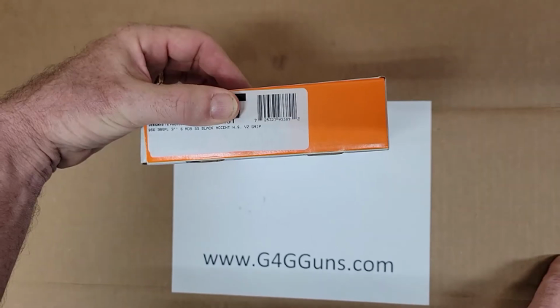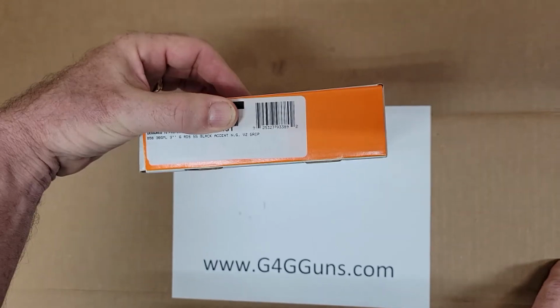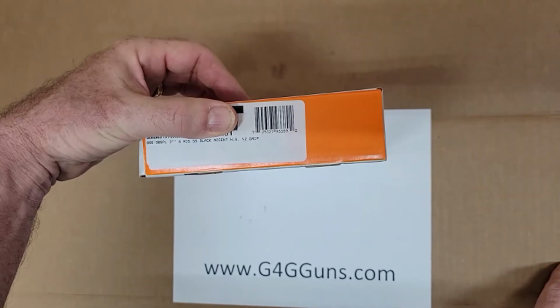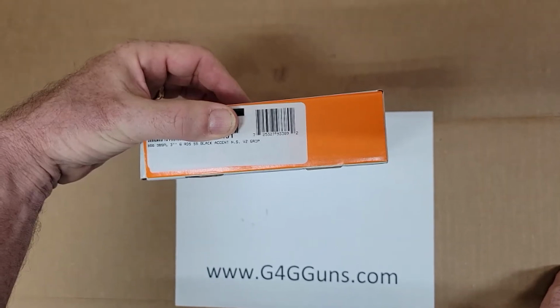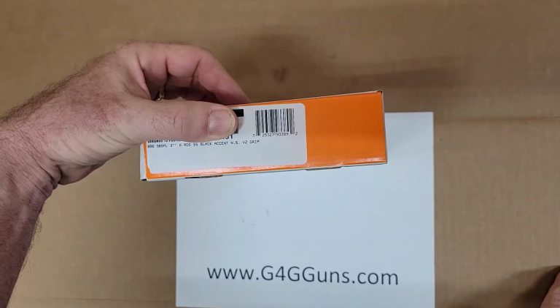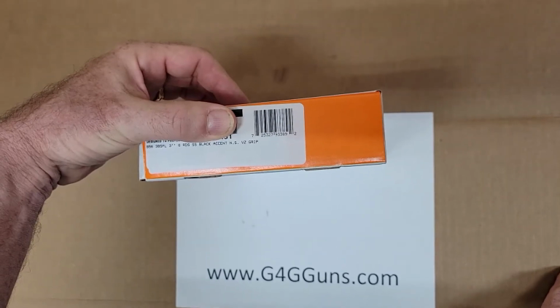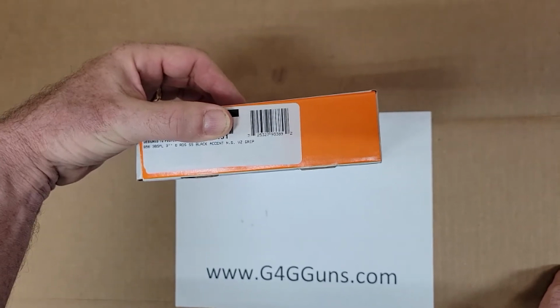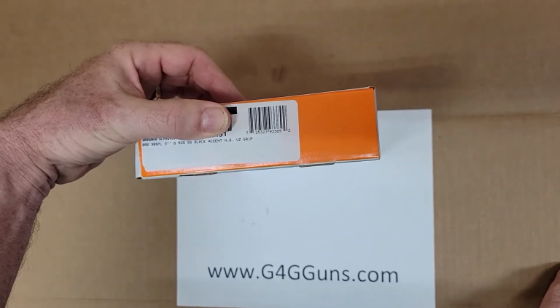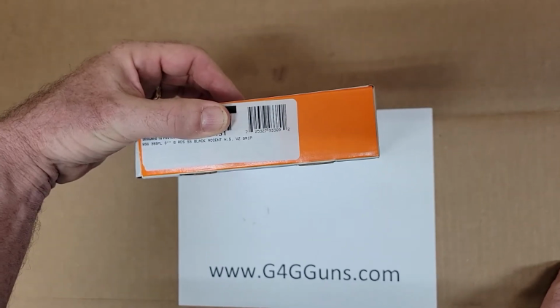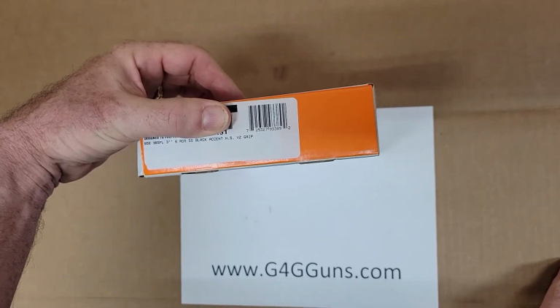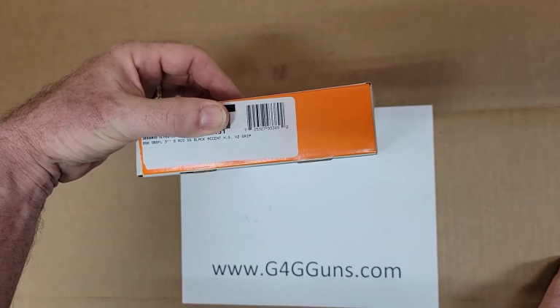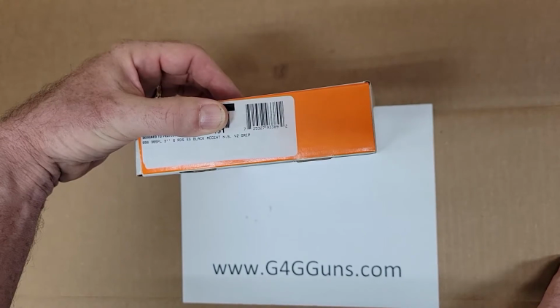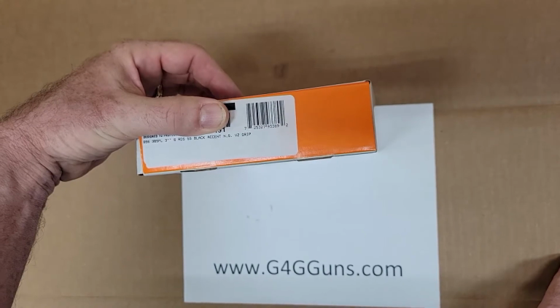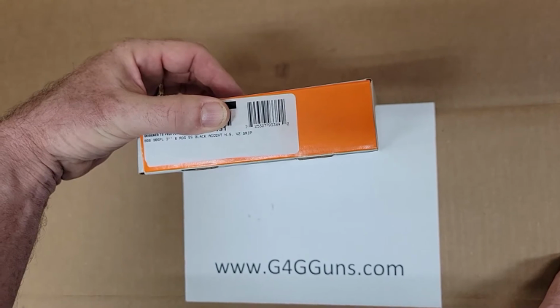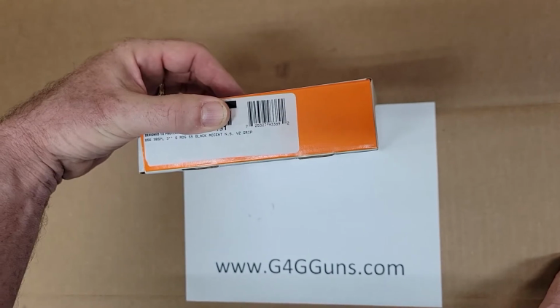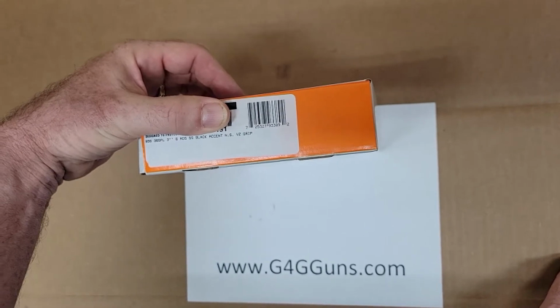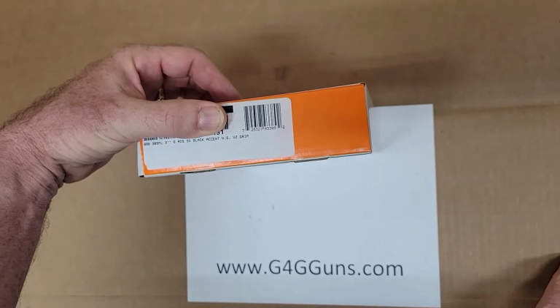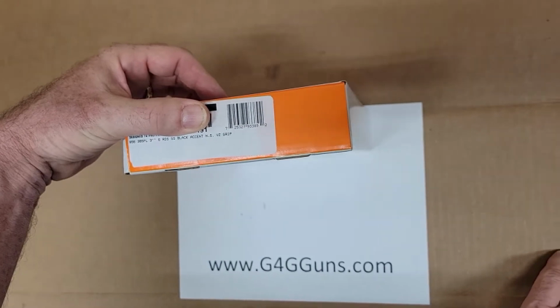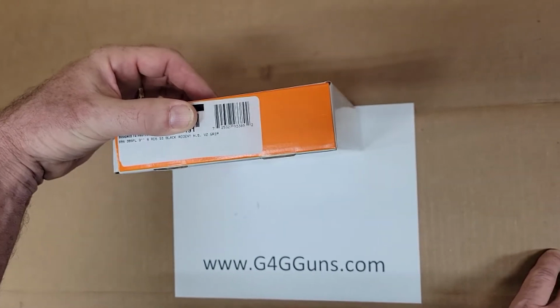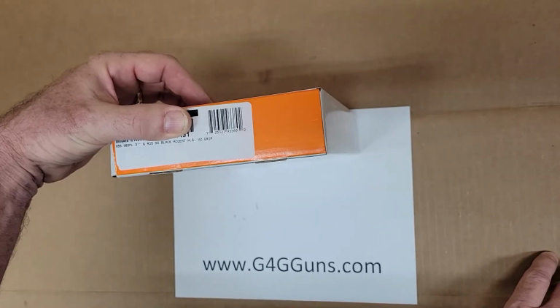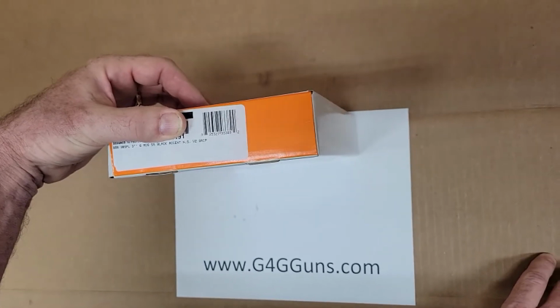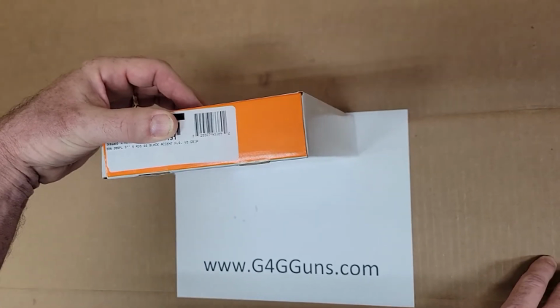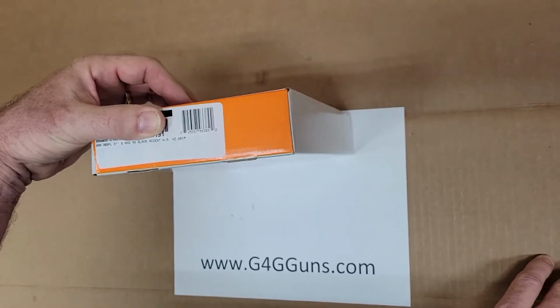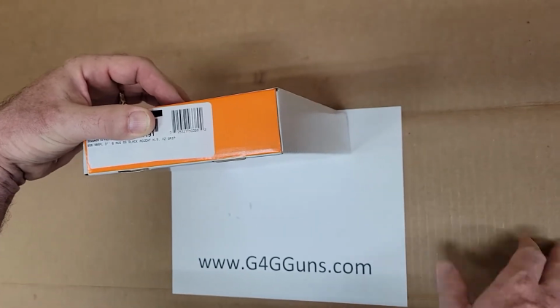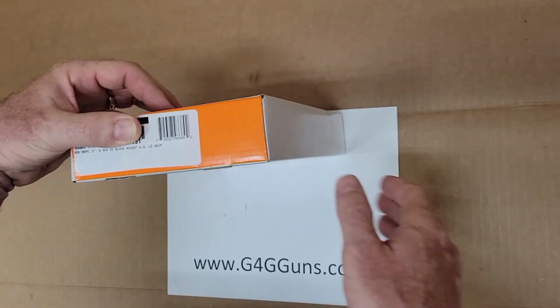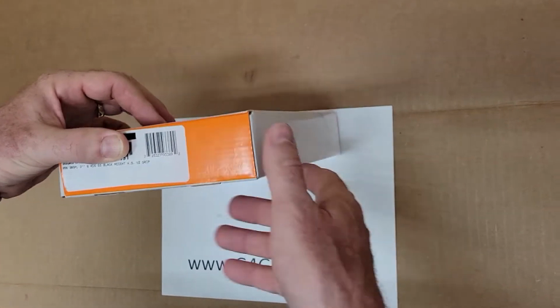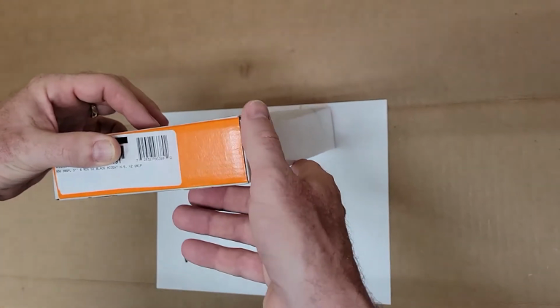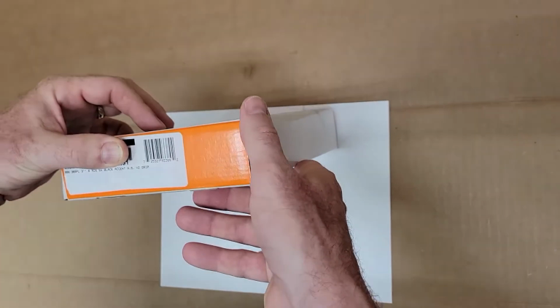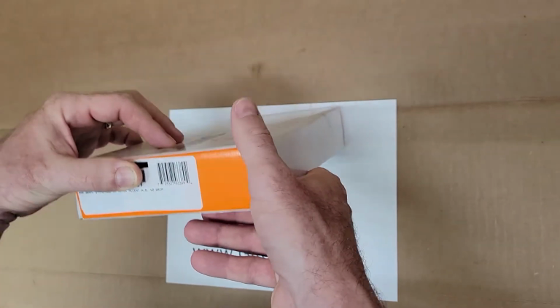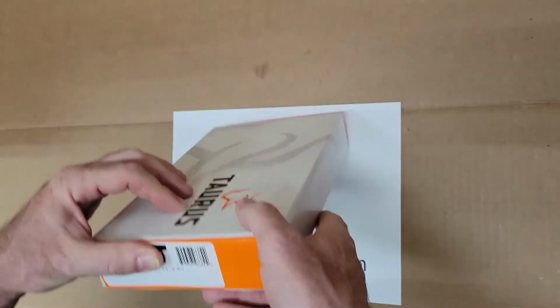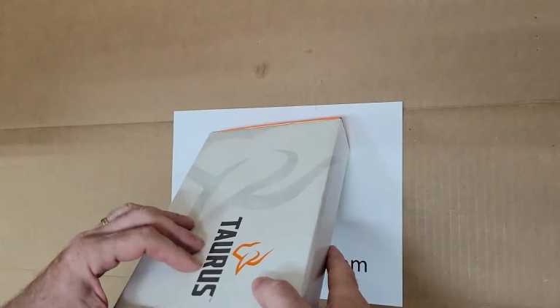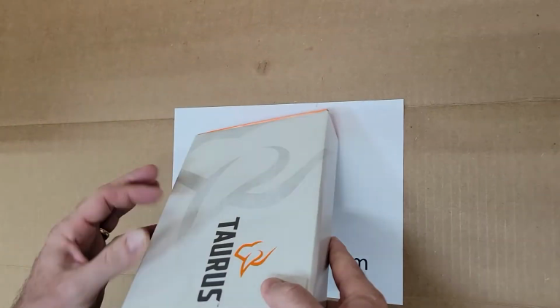G4G Guns here, unboxing the Taurus 856, 38 Special, 6 round capacity.